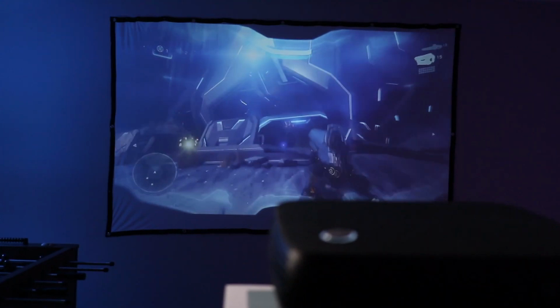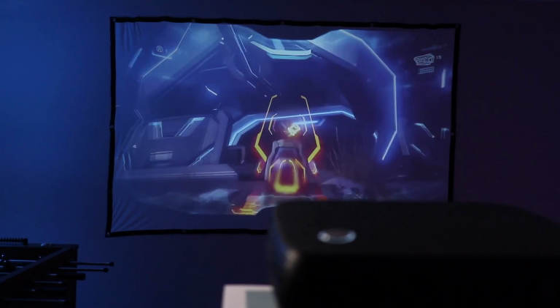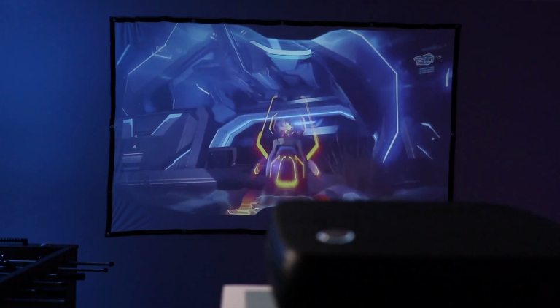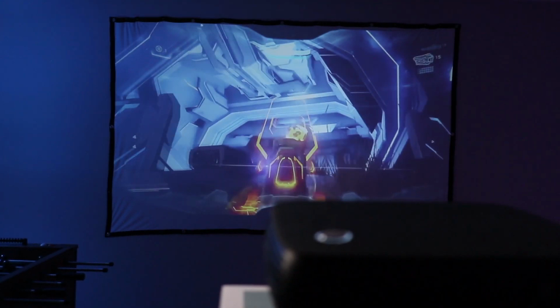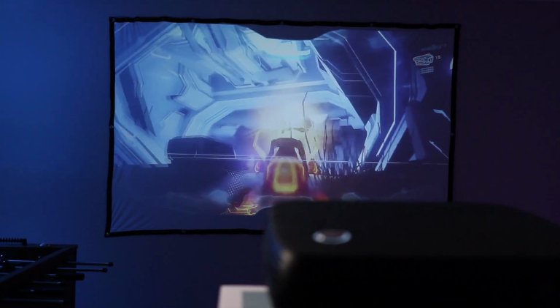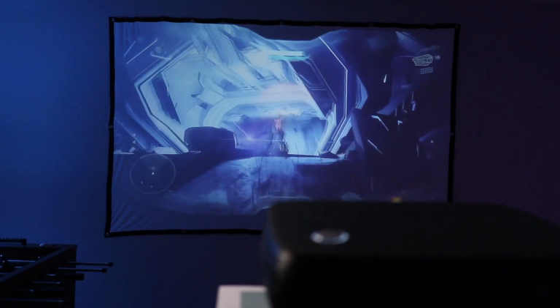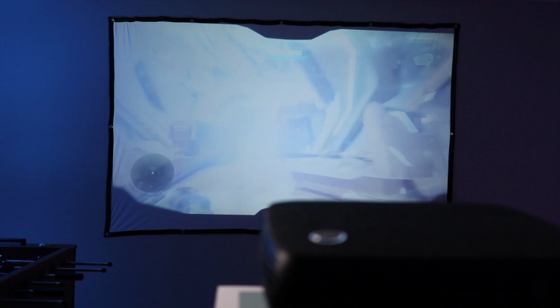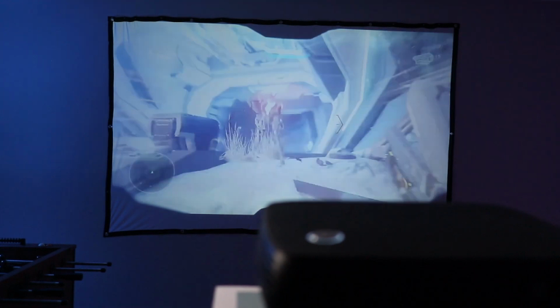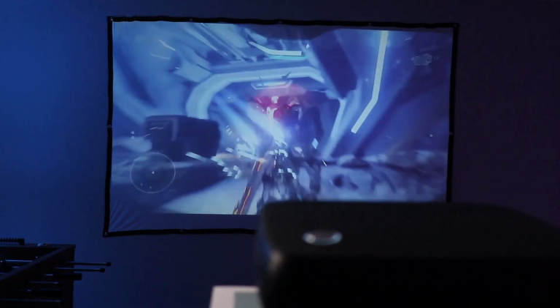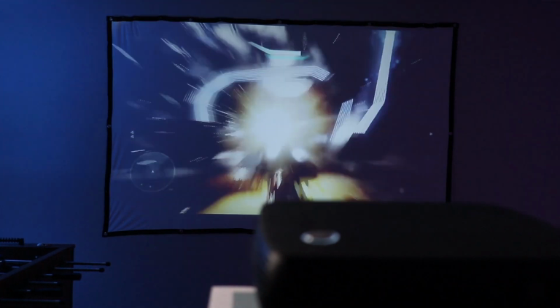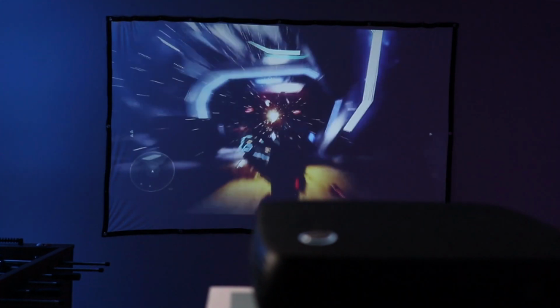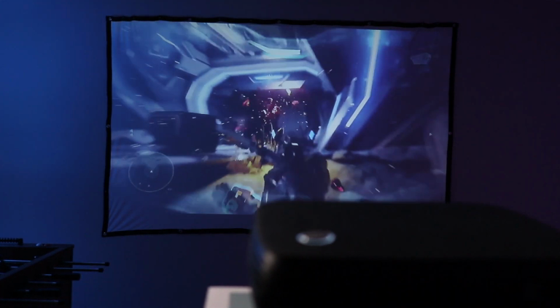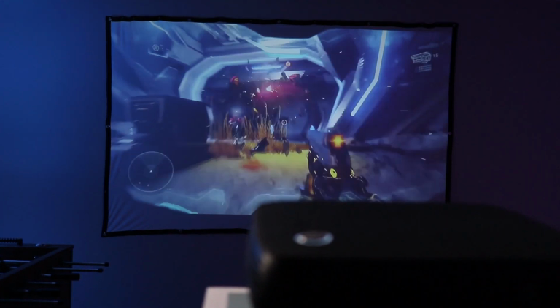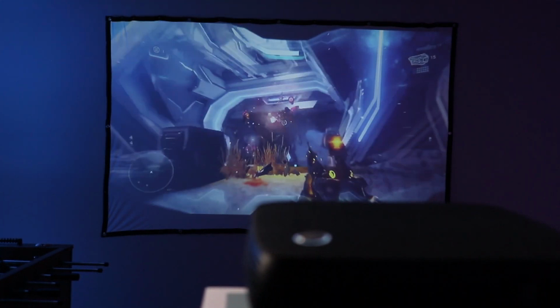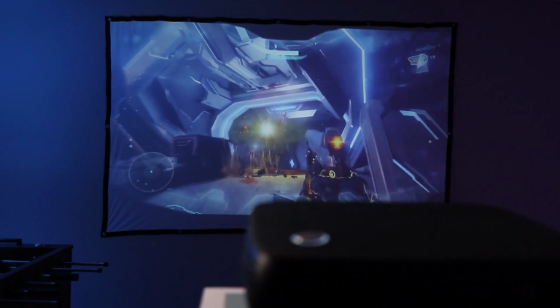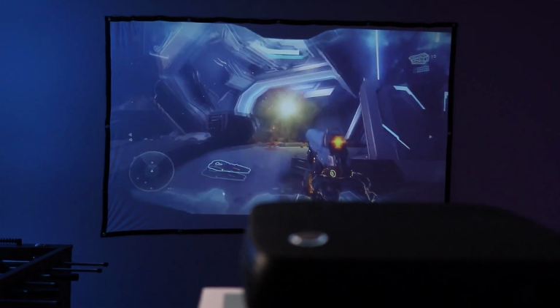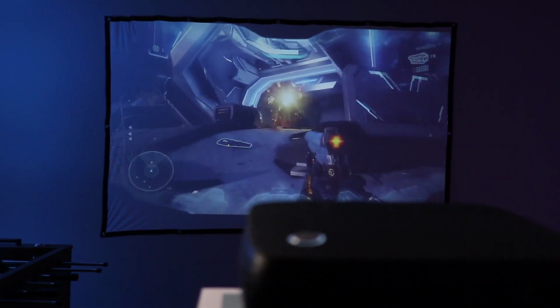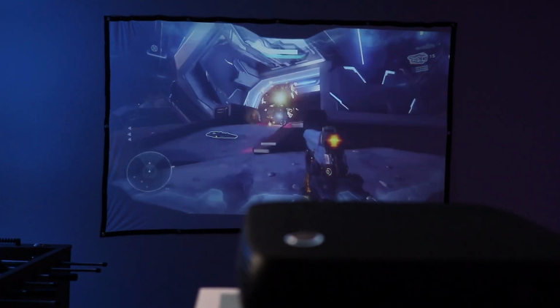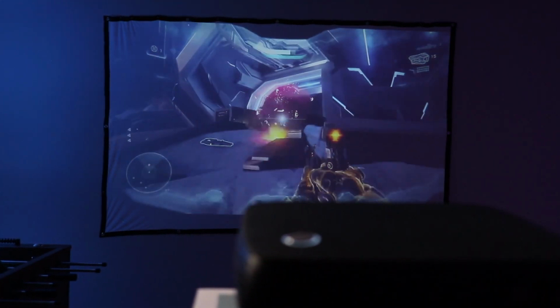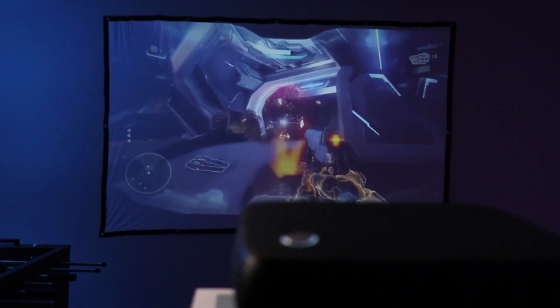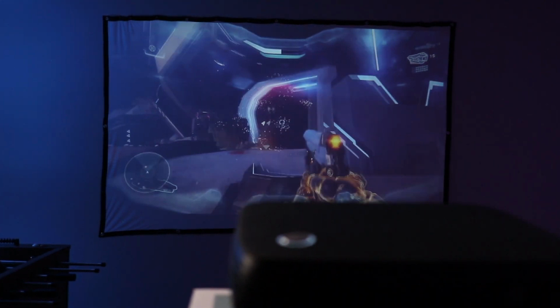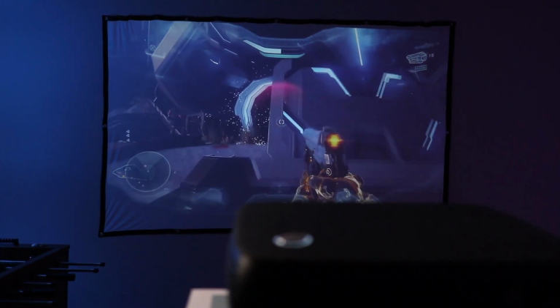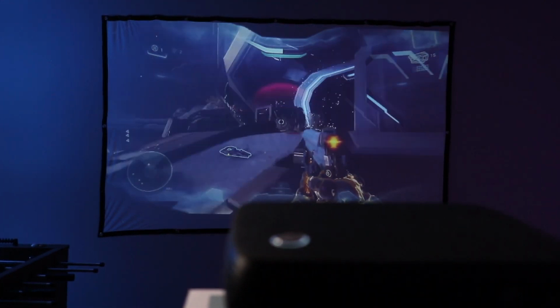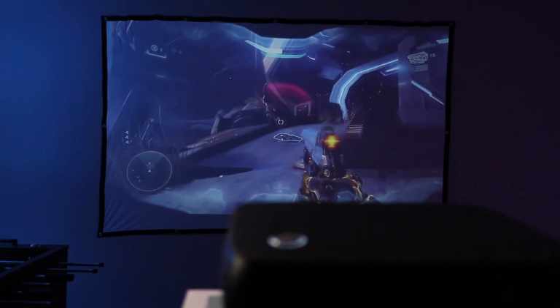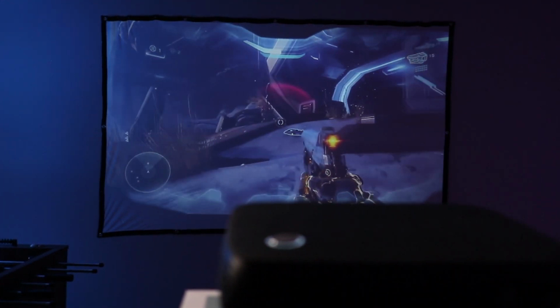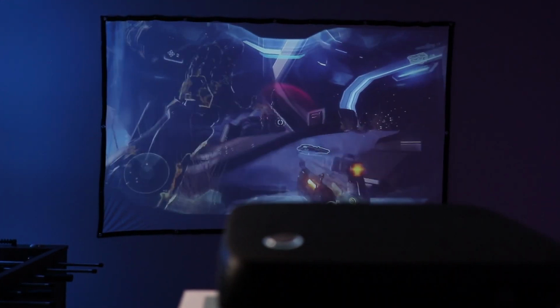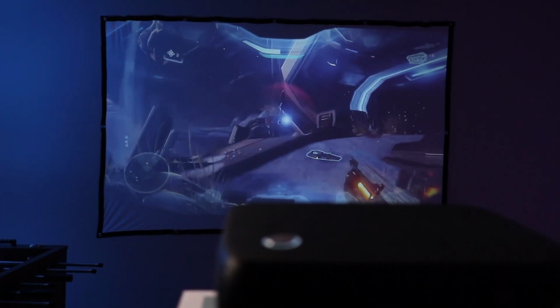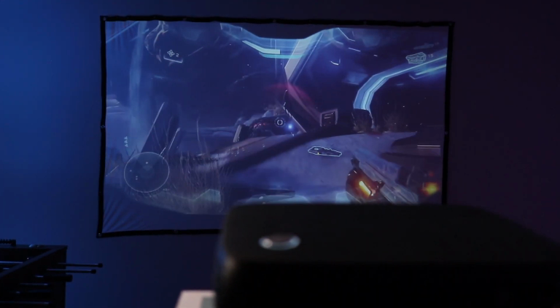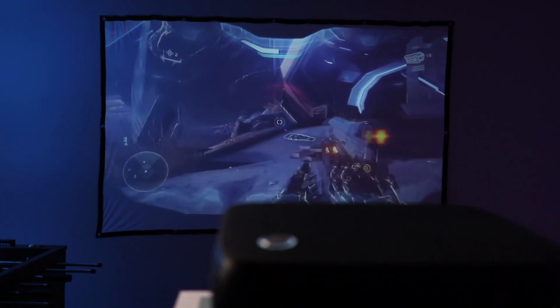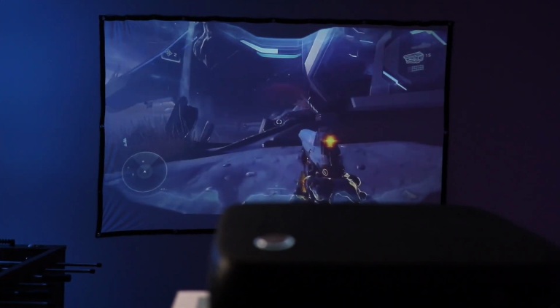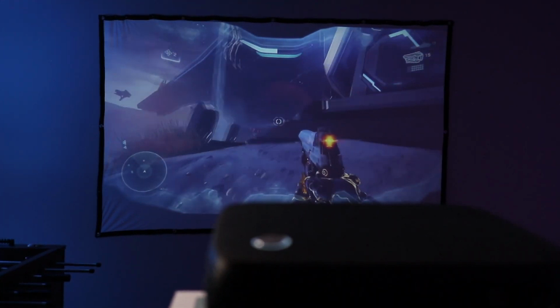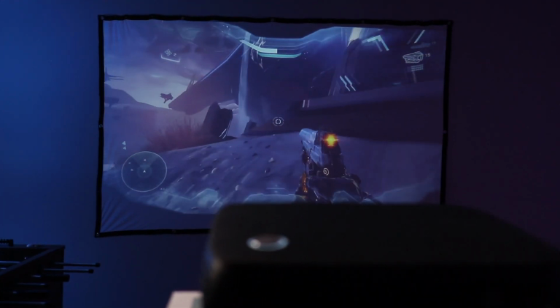One last thing — the projector does have a built-in speaker that actually sounds okay and it goes loud enough if you don't have any audio system connected.